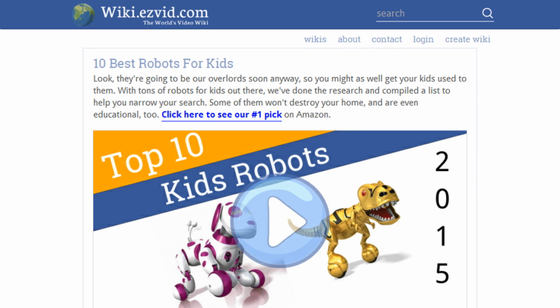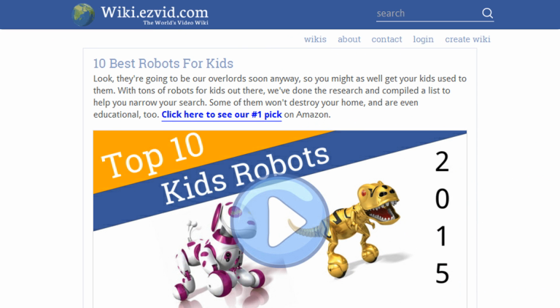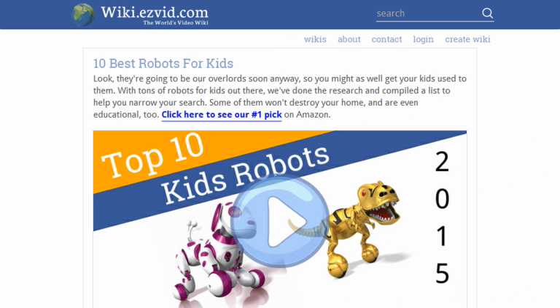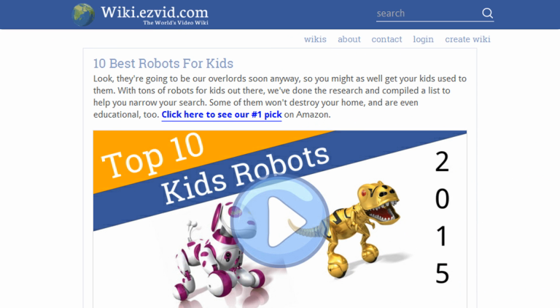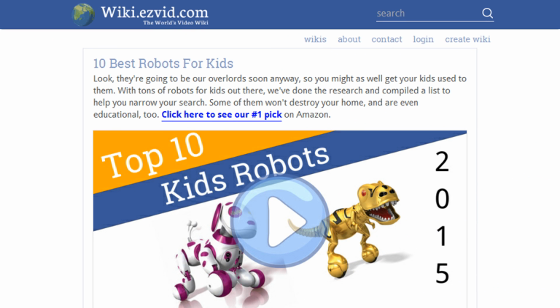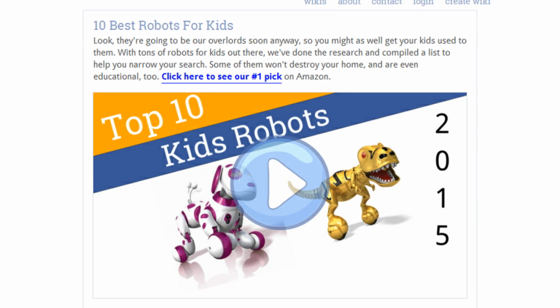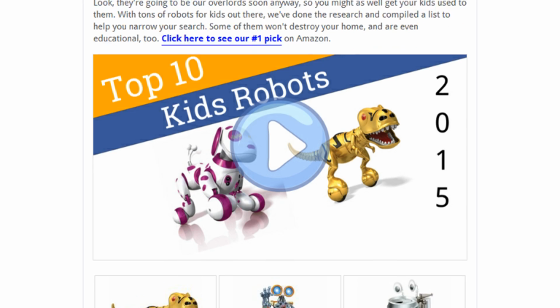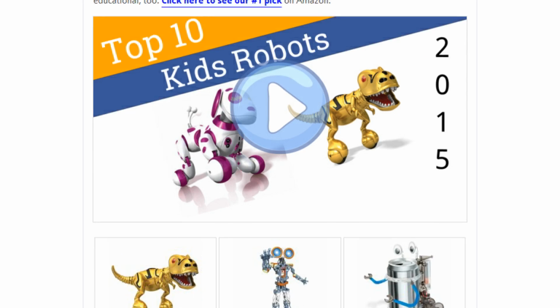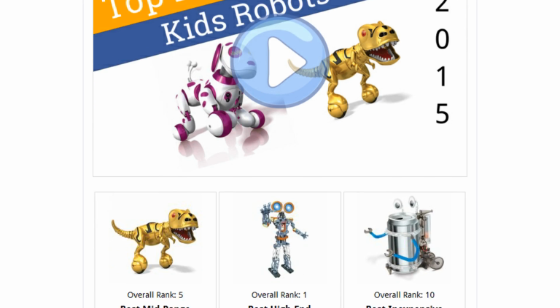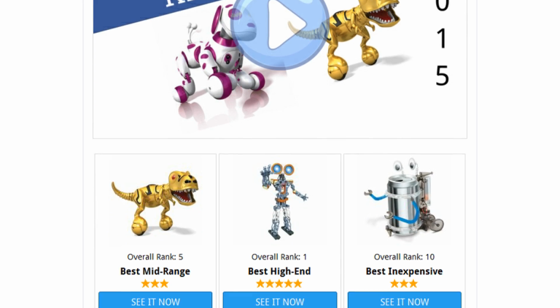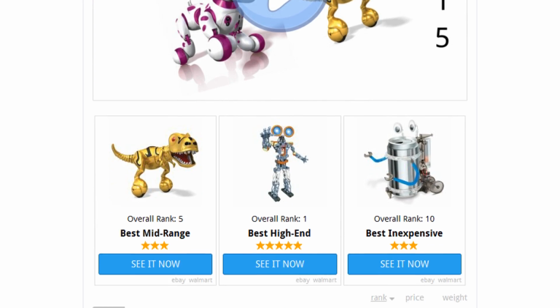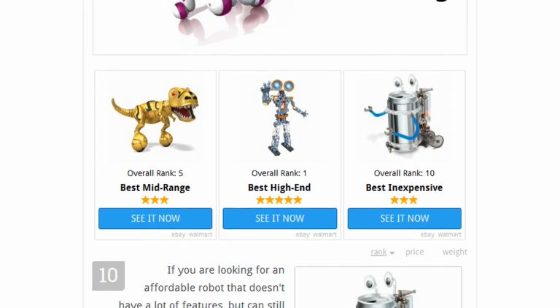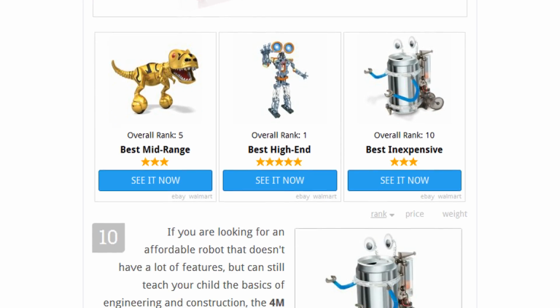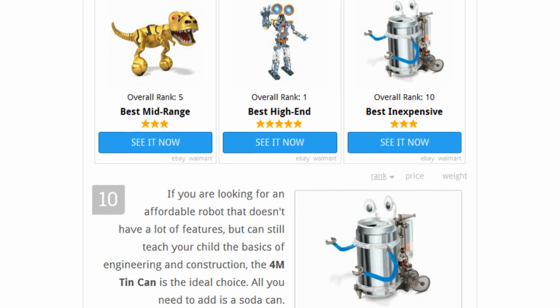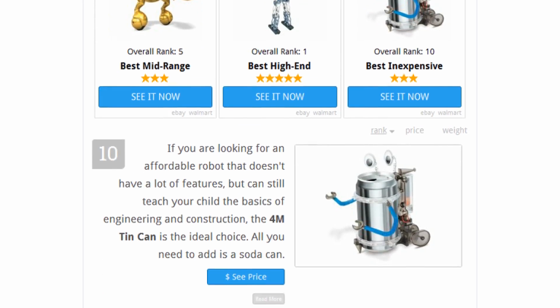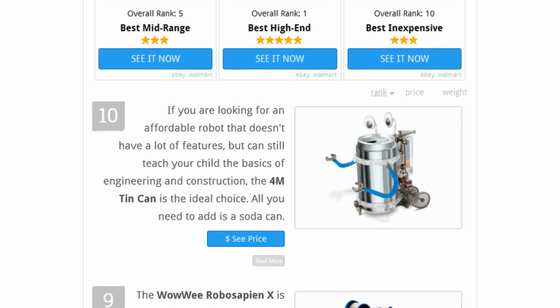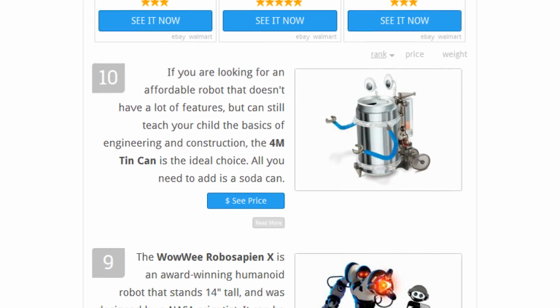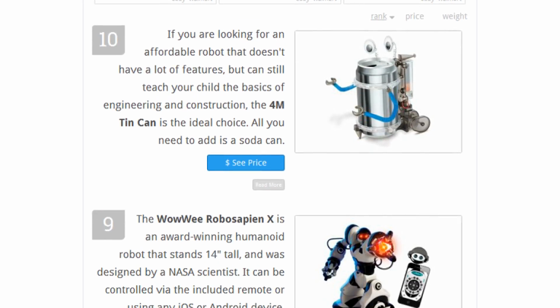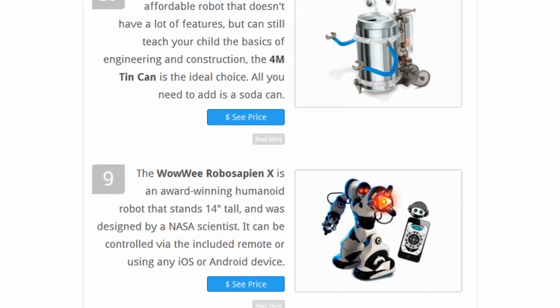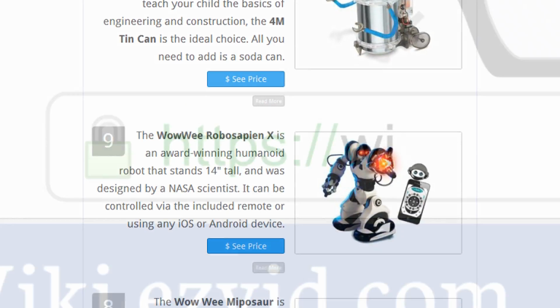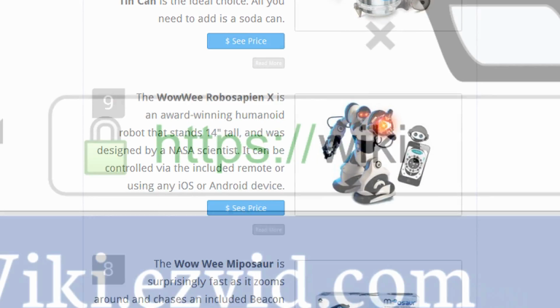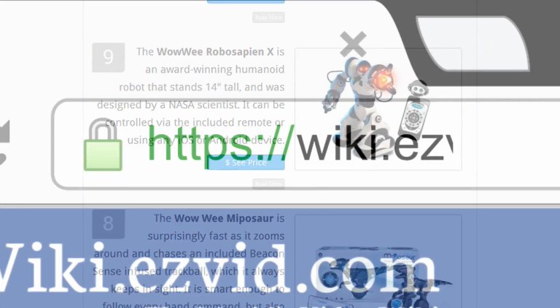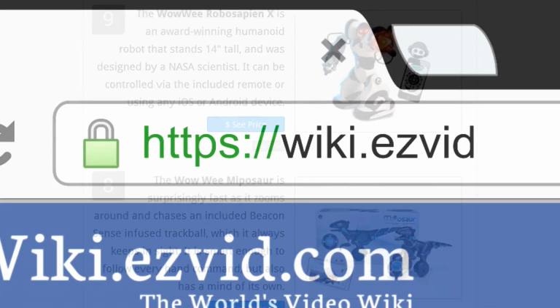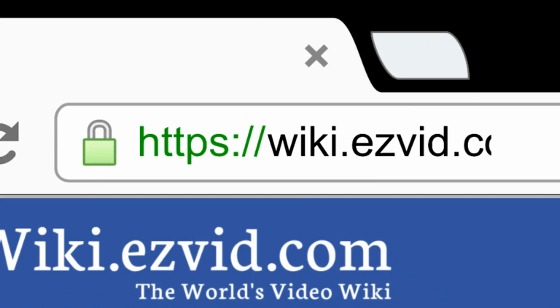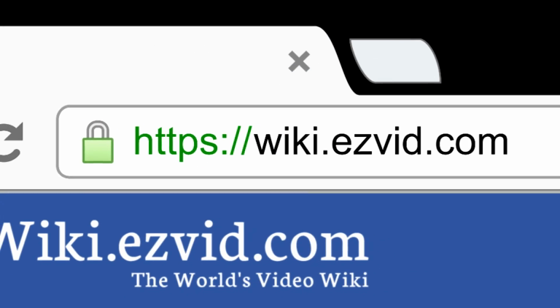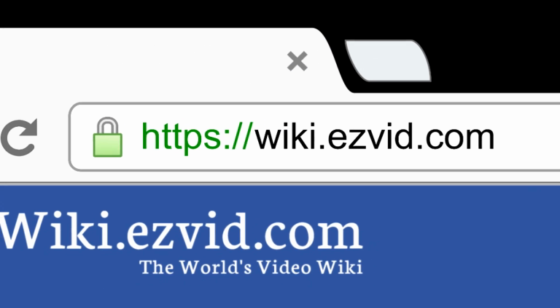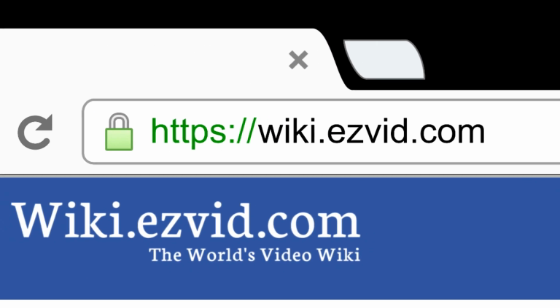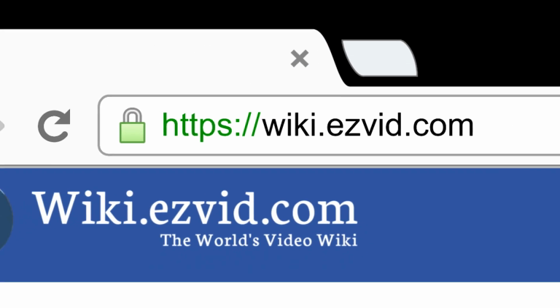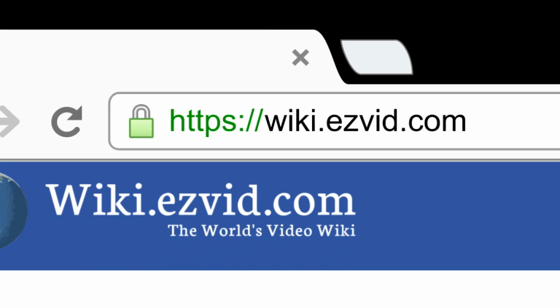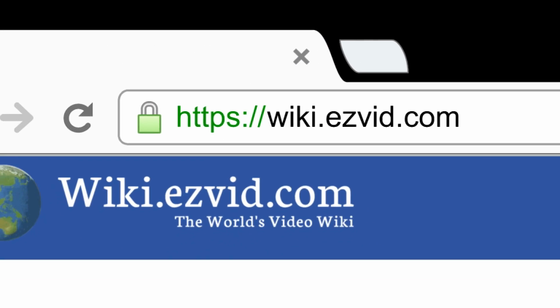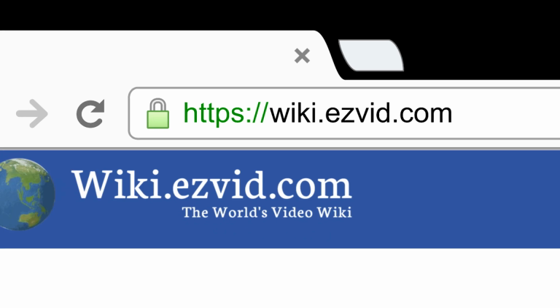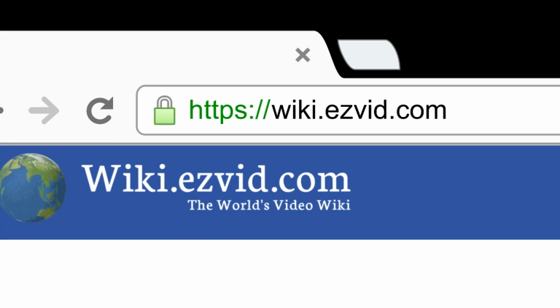To see all this stuff, go to wiki.easyvid.com and search for Robots for Kids, or click beneath this video.